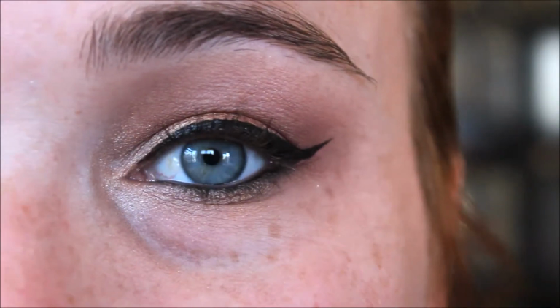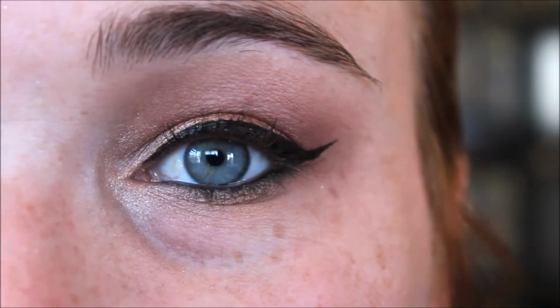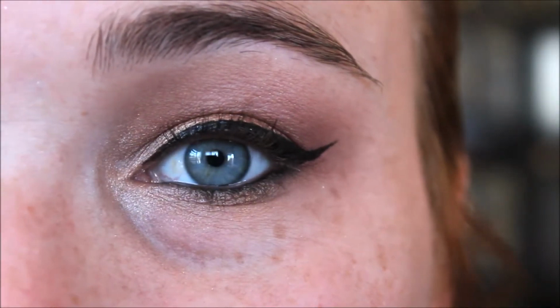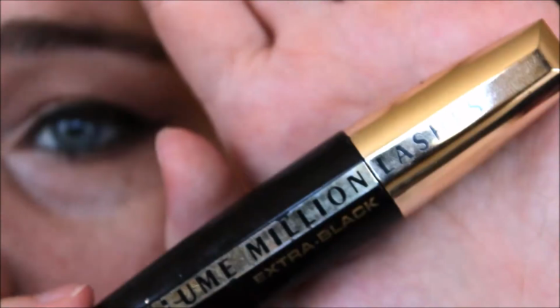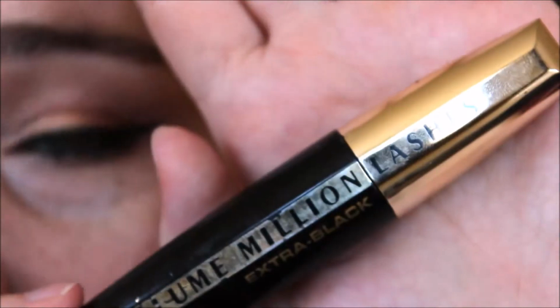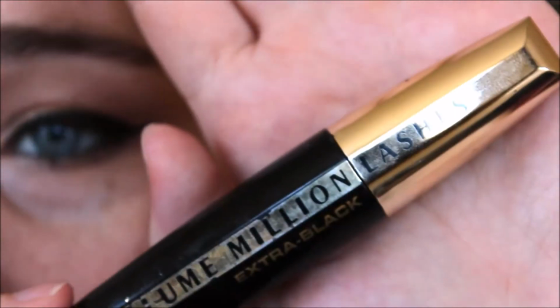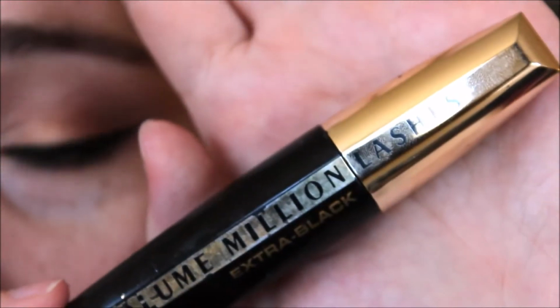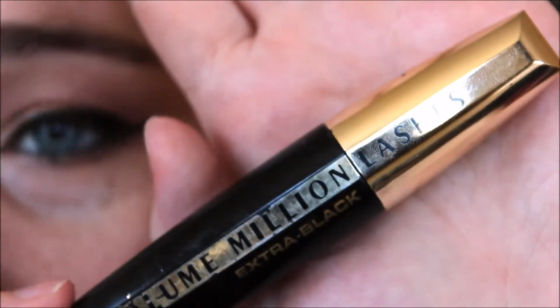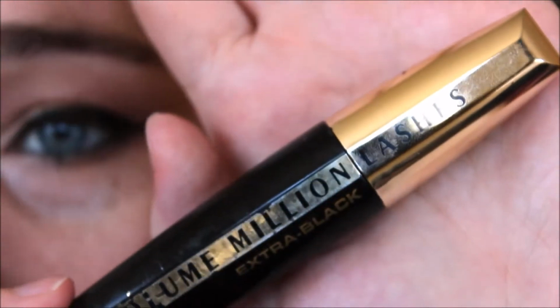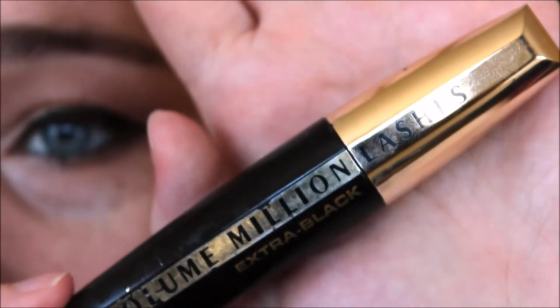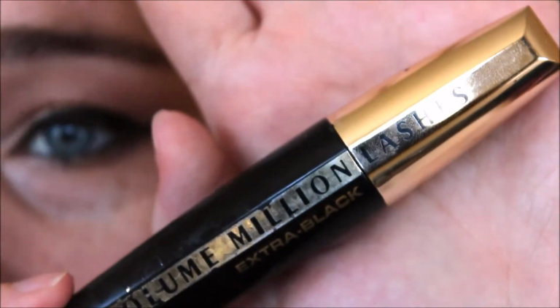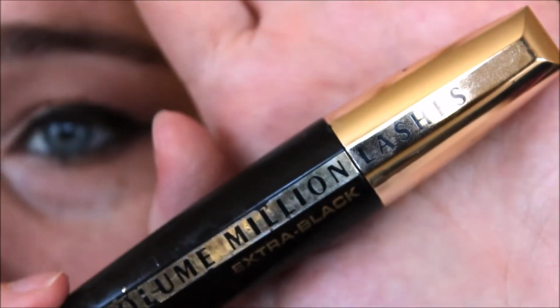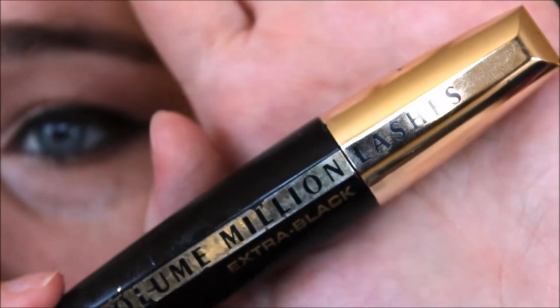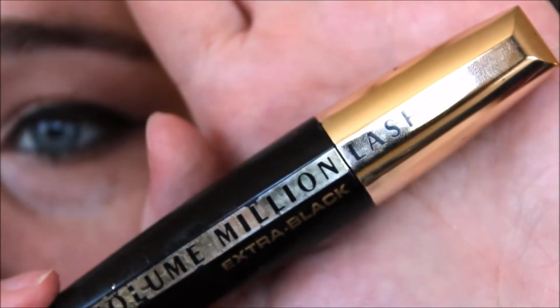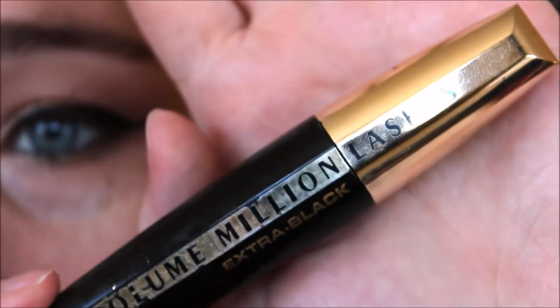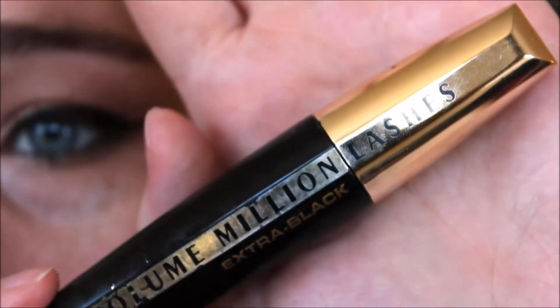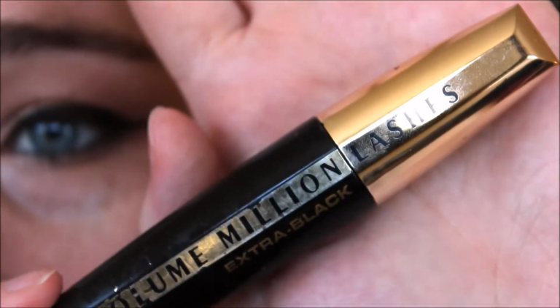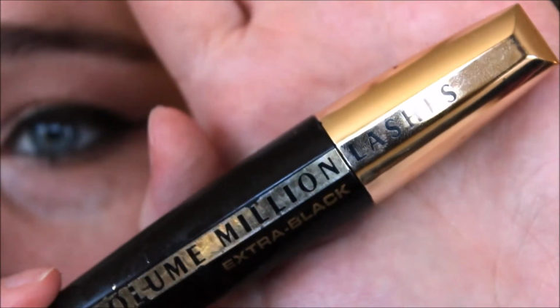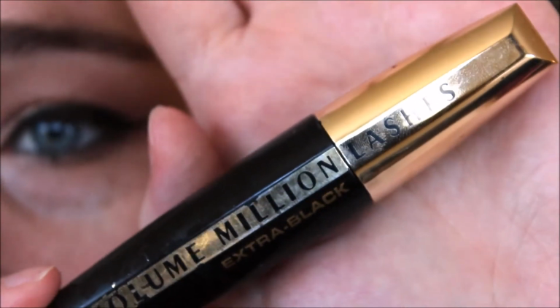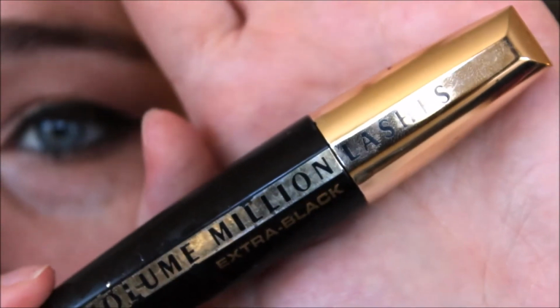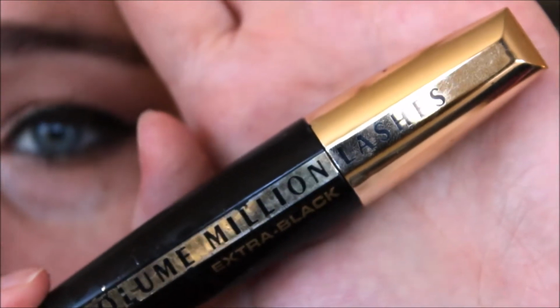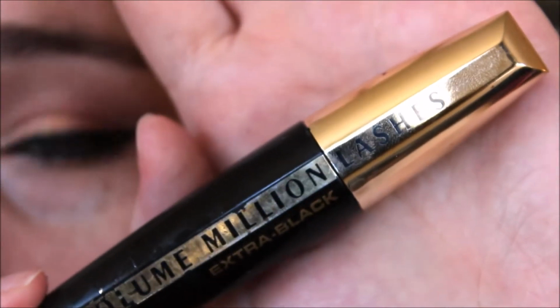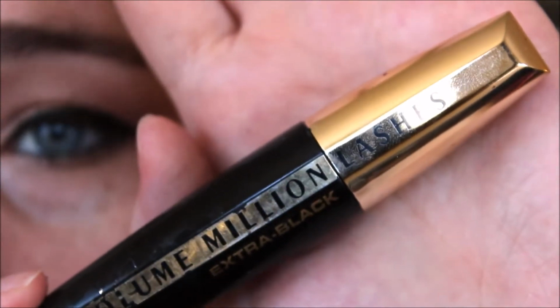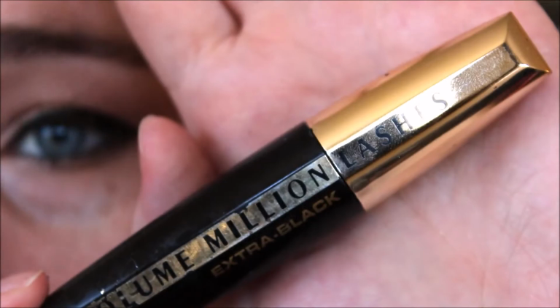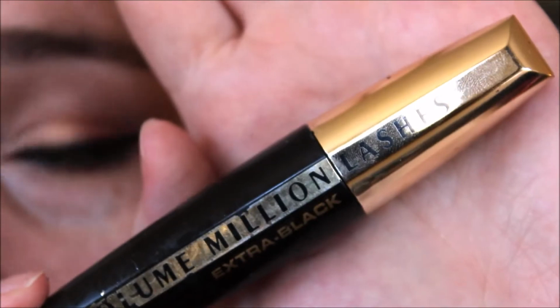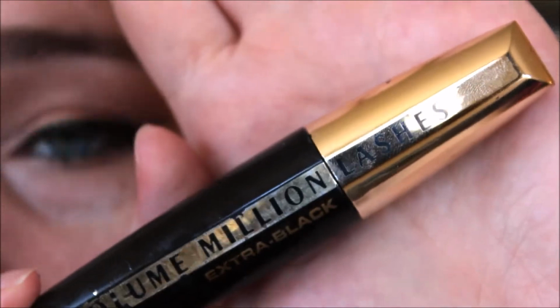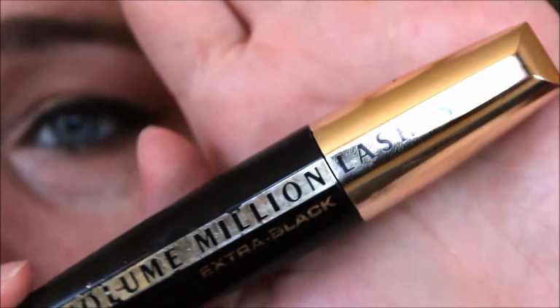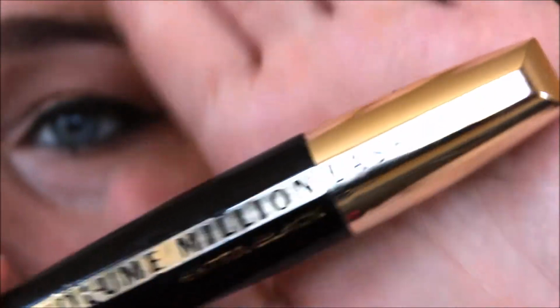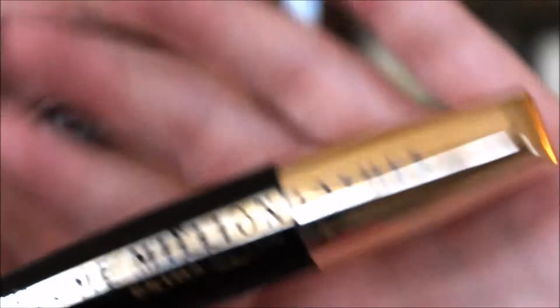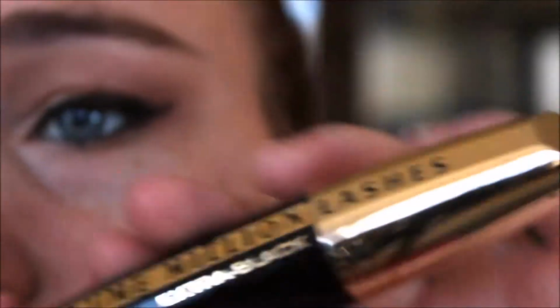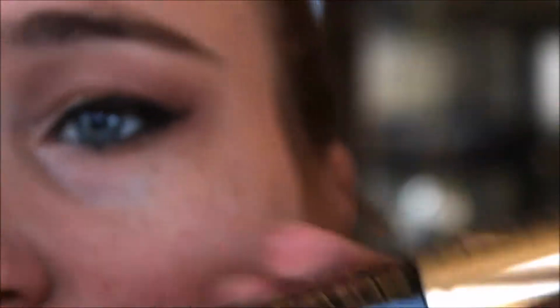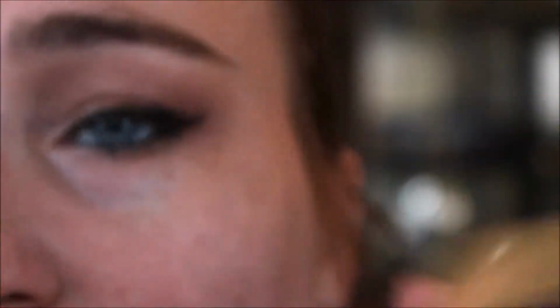Next I'm going to coat my lashes in my Million Volume Lashes by L'Oreal.